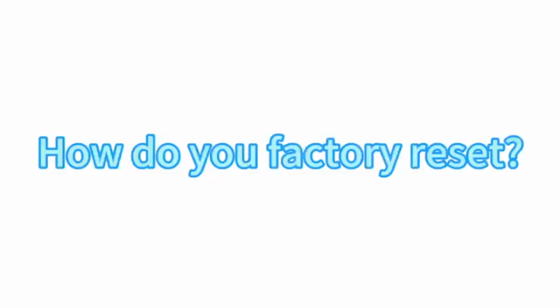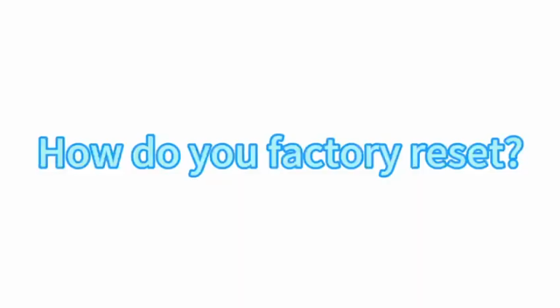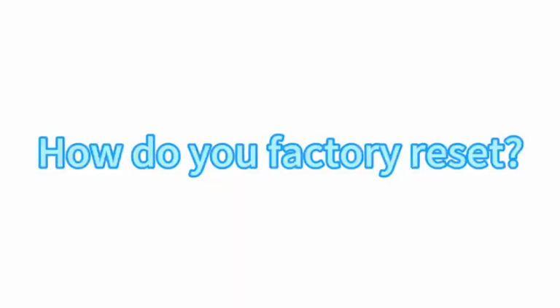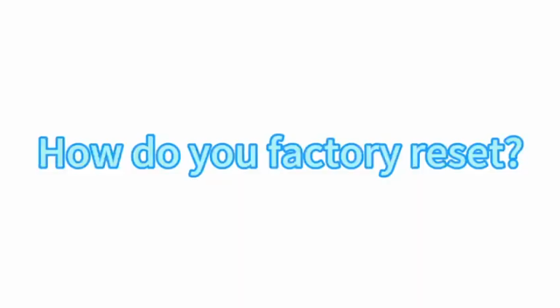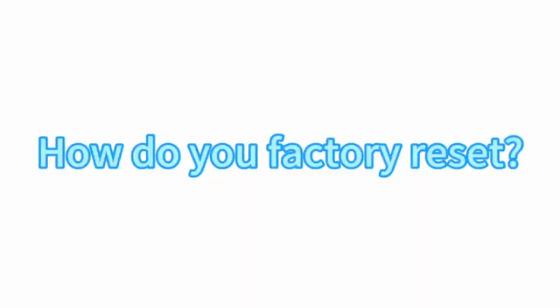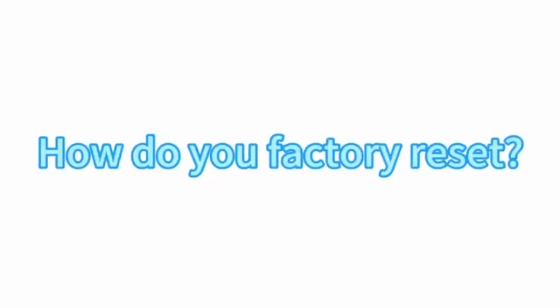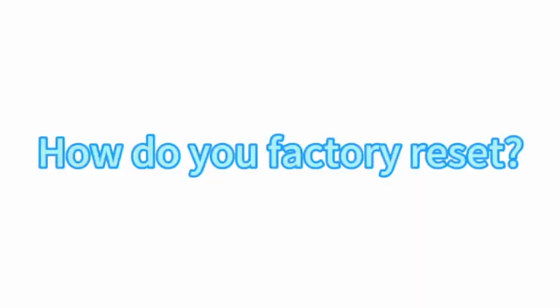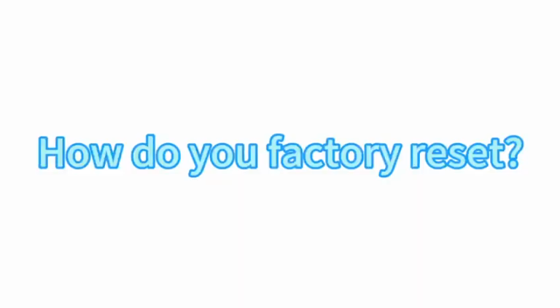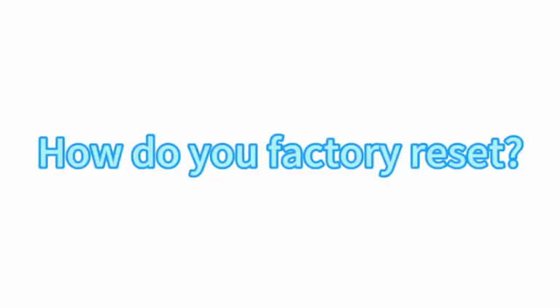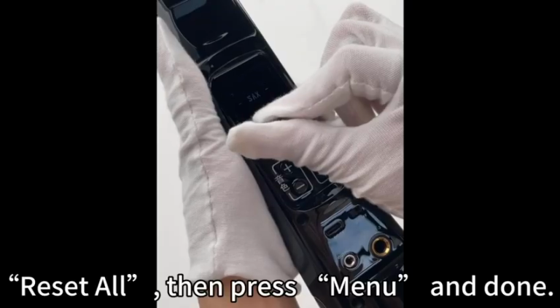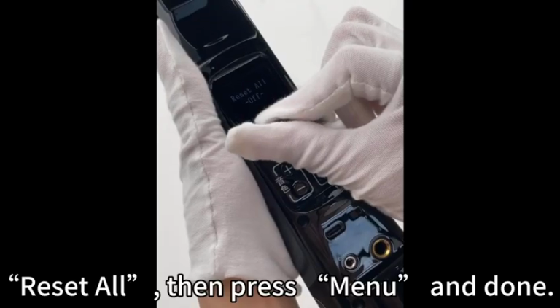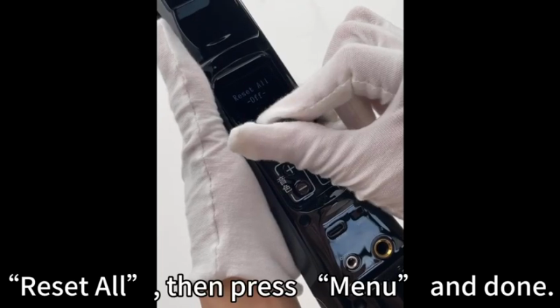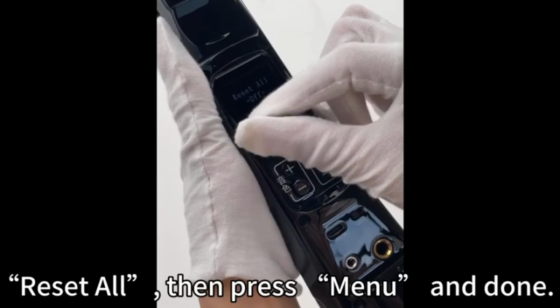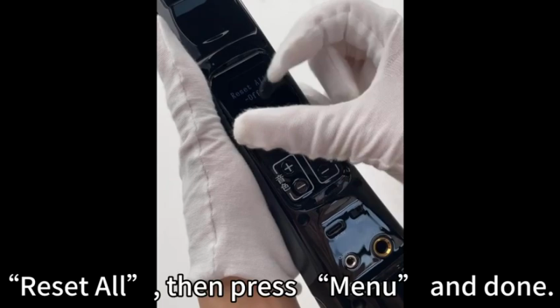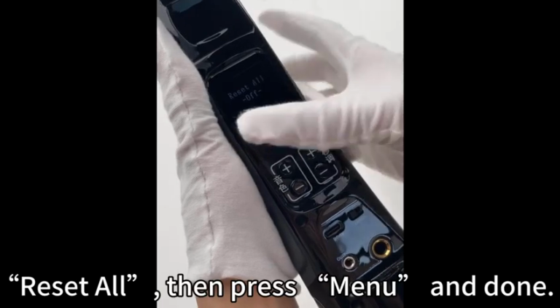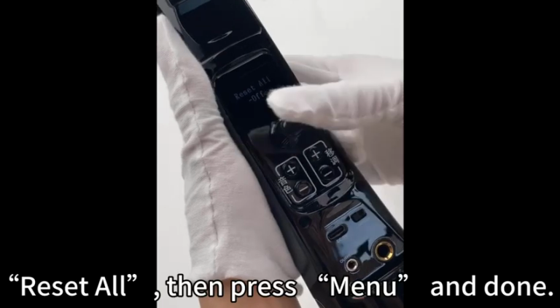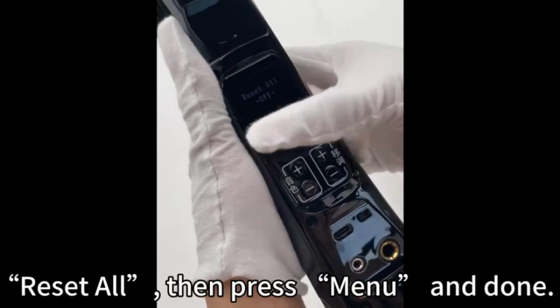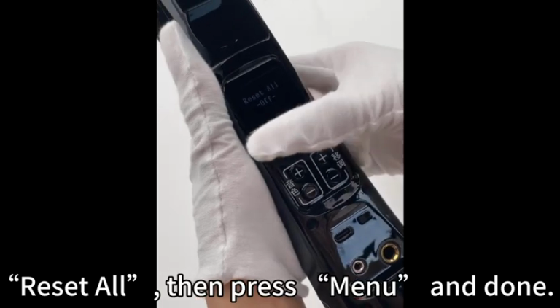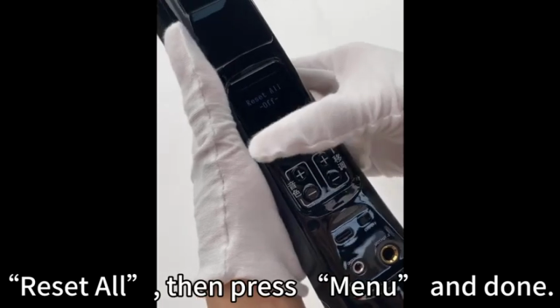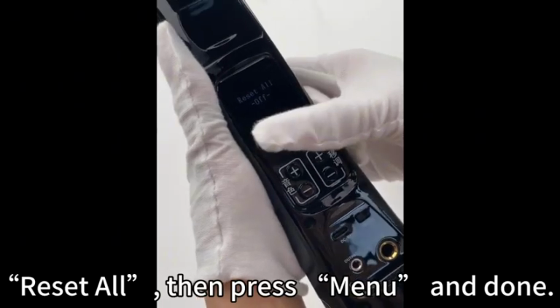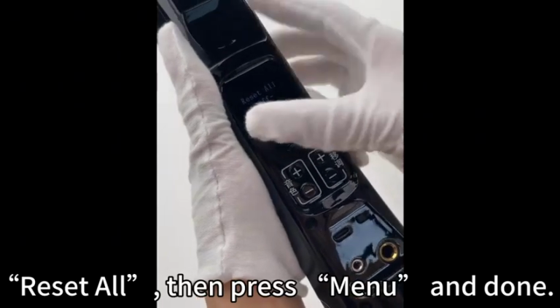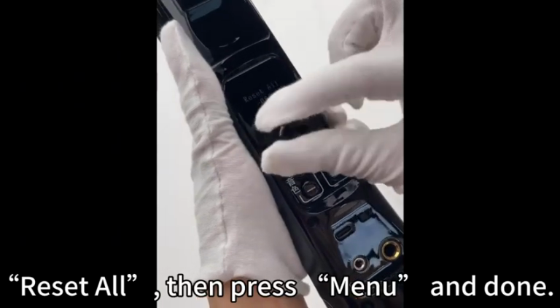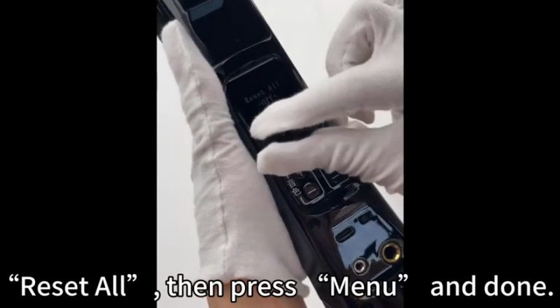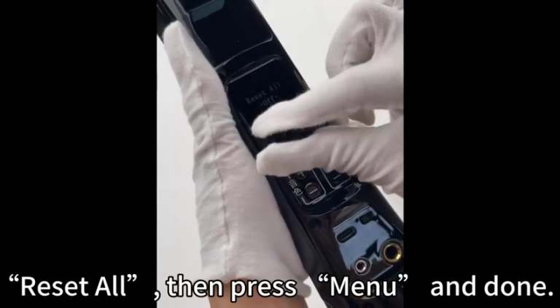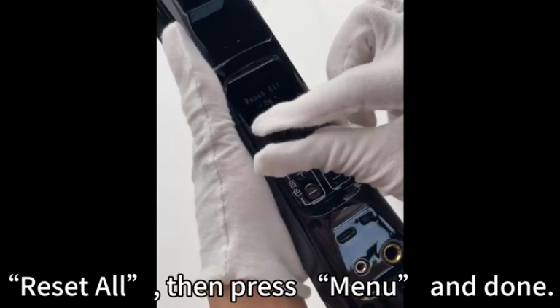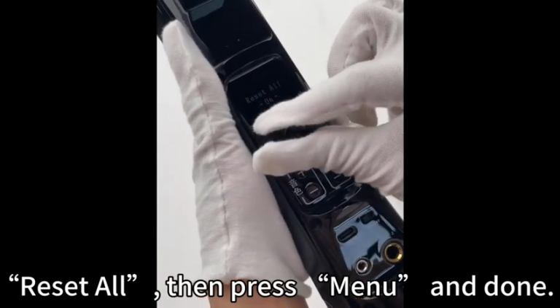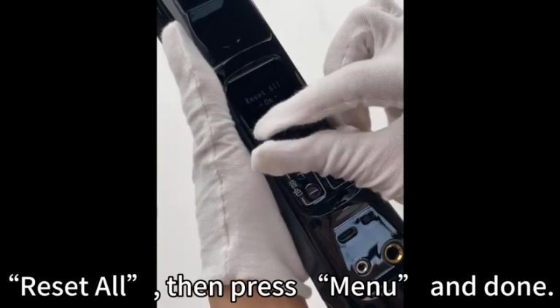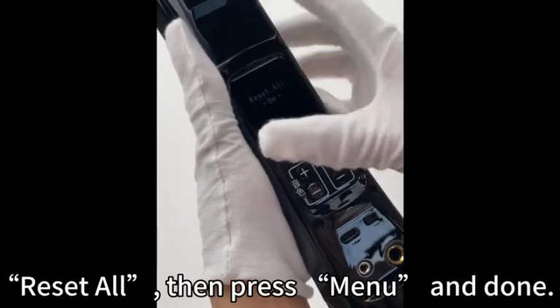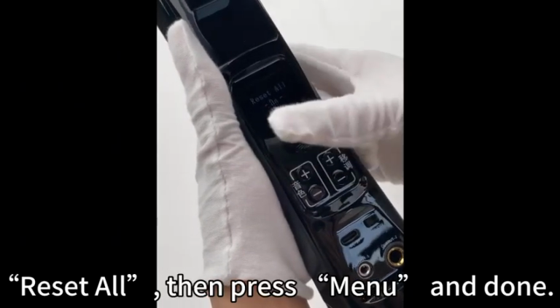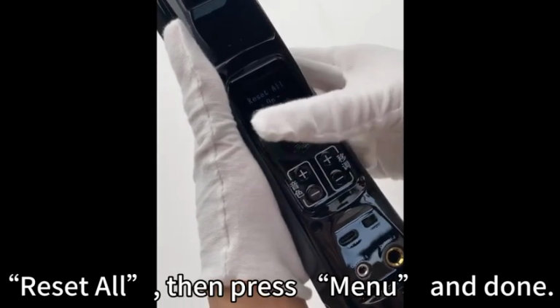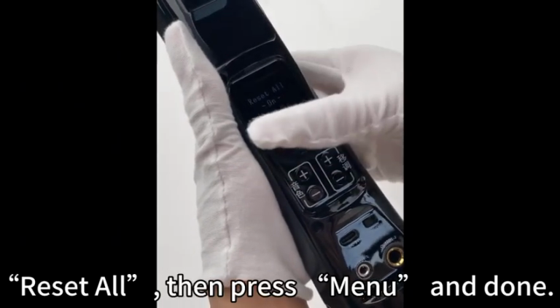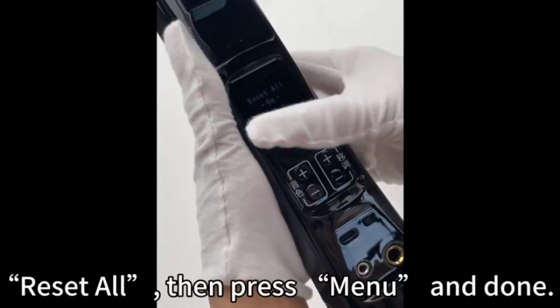How do you factory reset? Select Reset All, then press the menu button, and done.